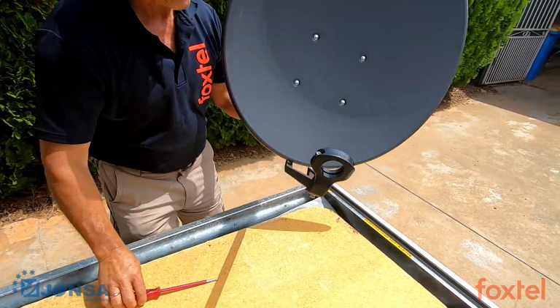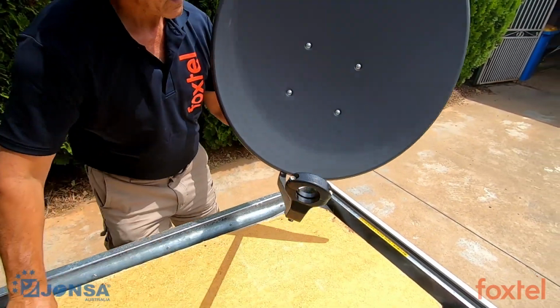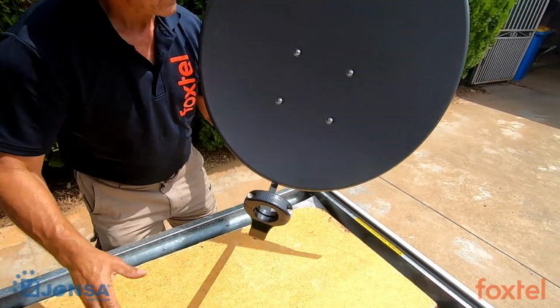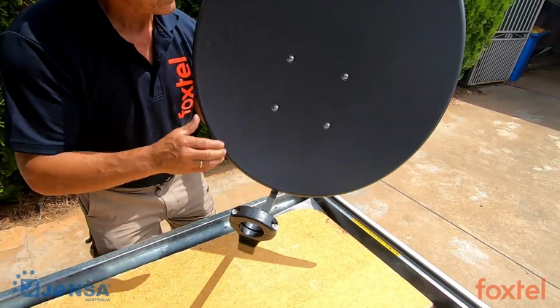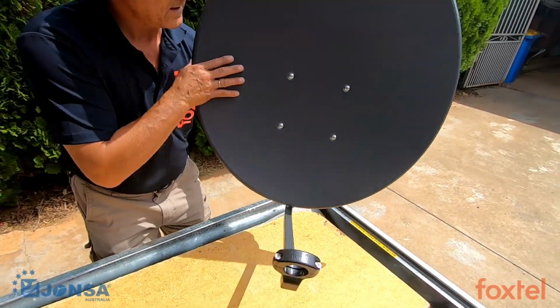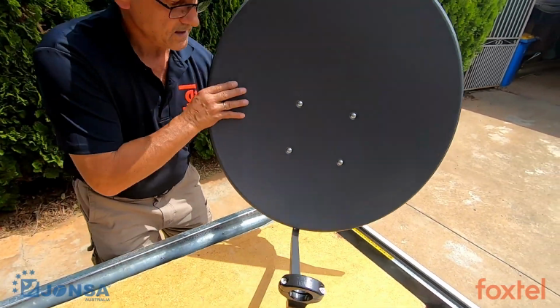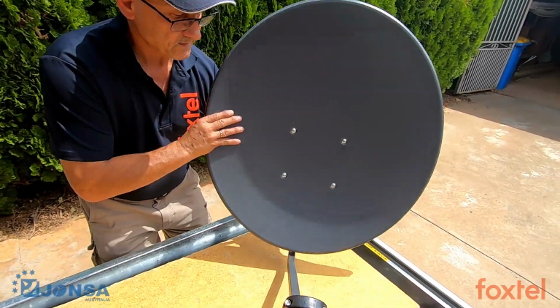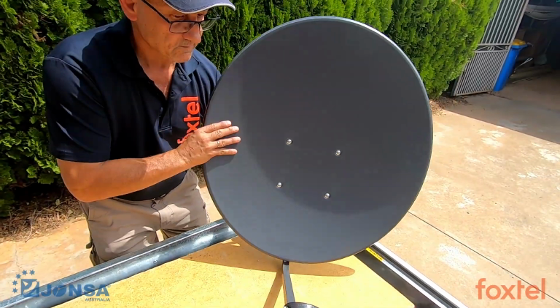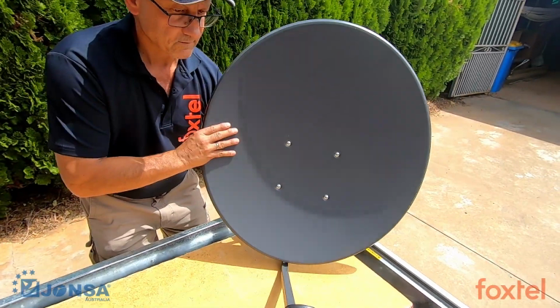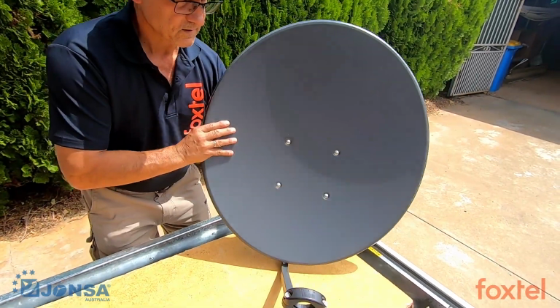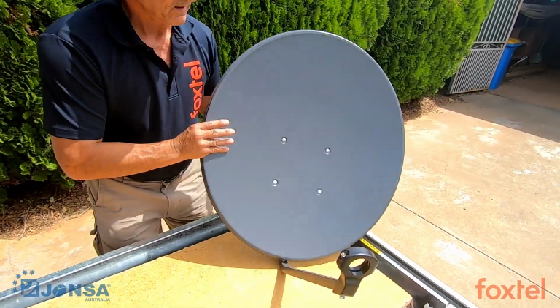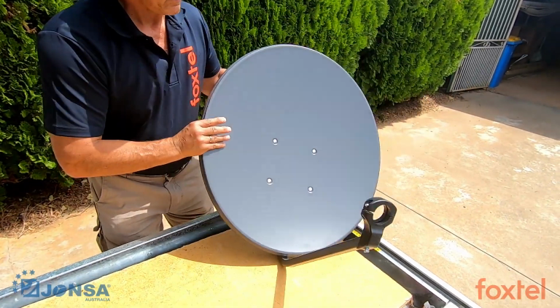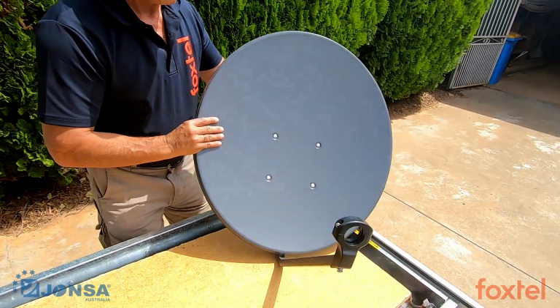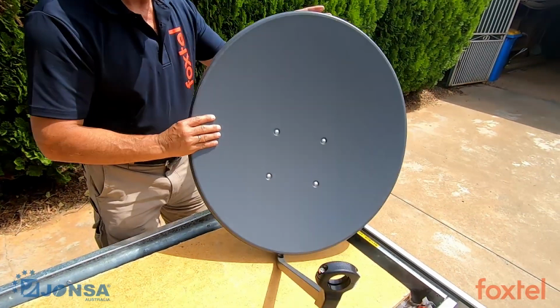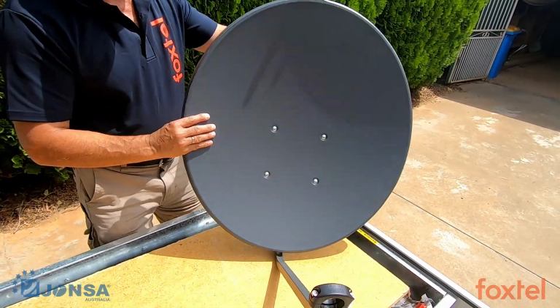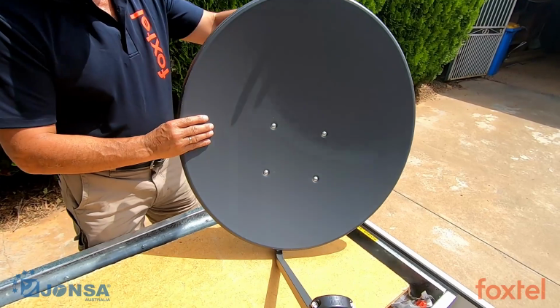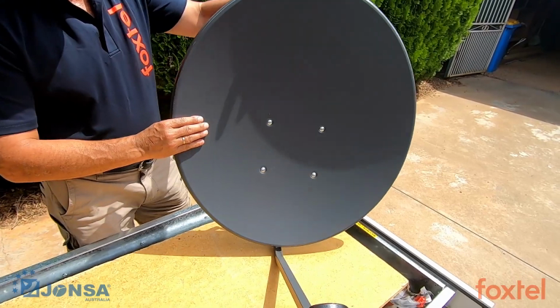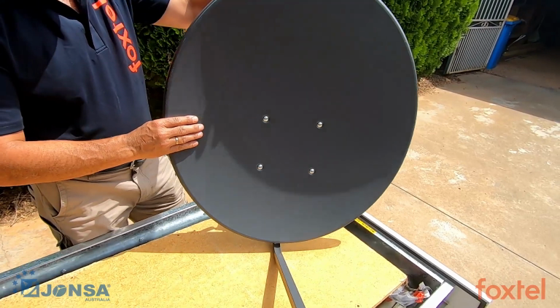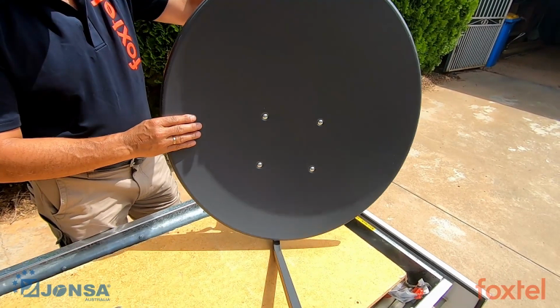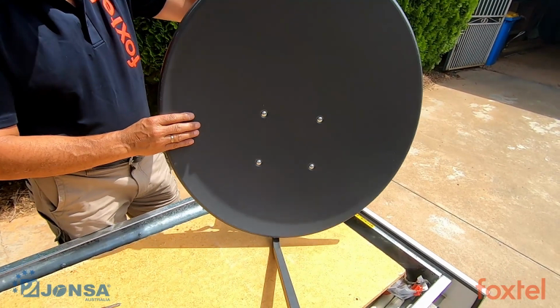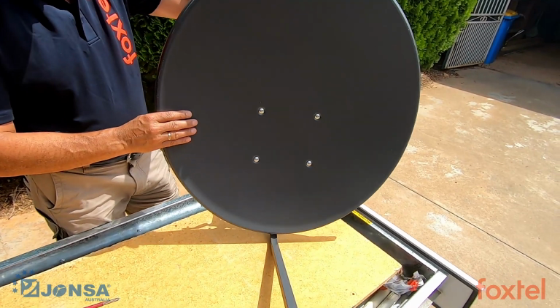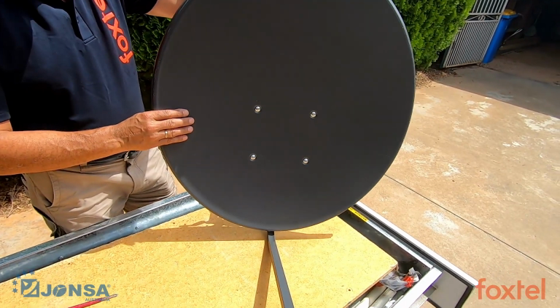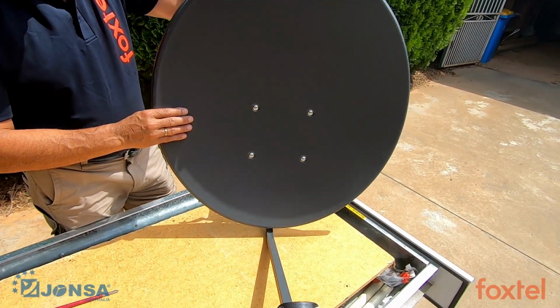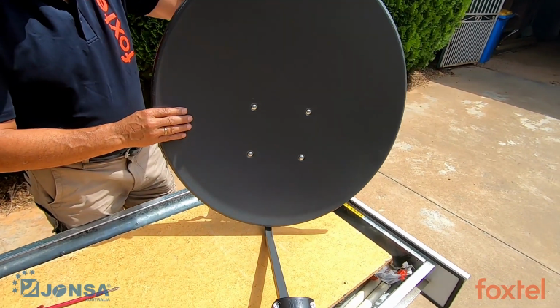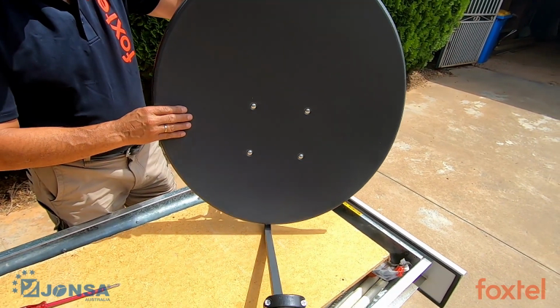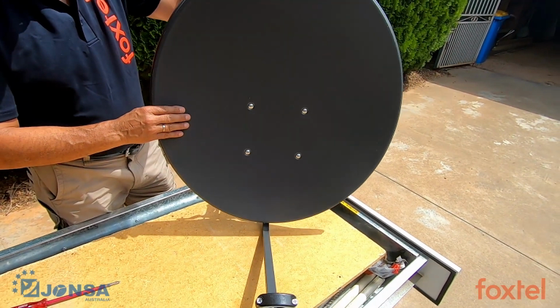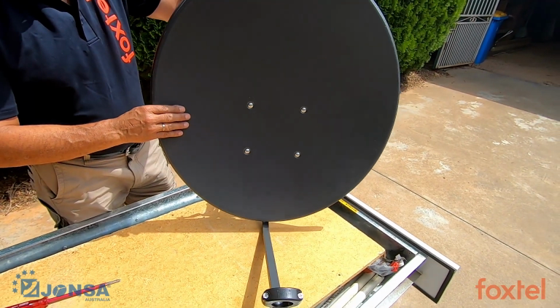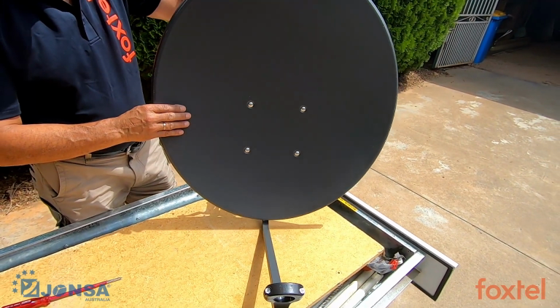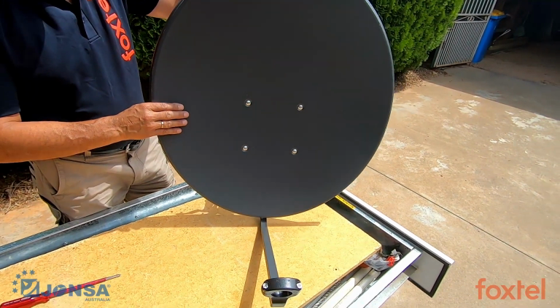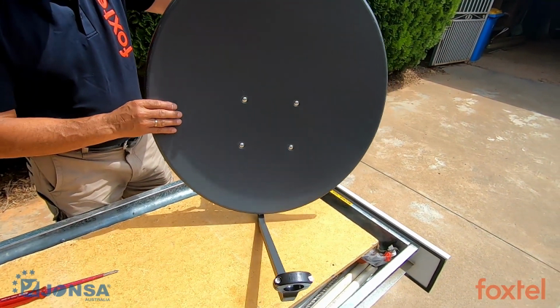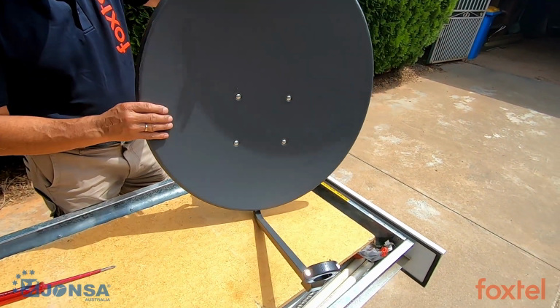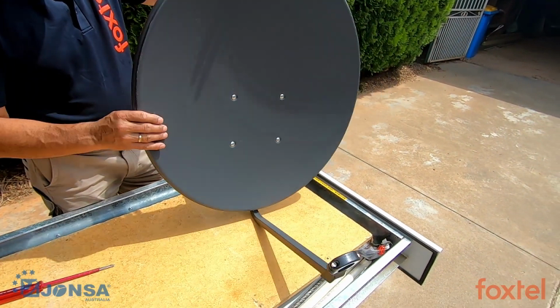And there you have it — the assembled Johnson 65cm satellite dish.